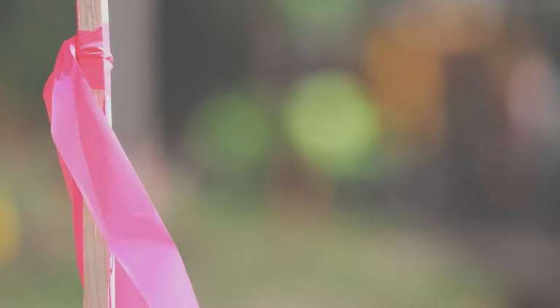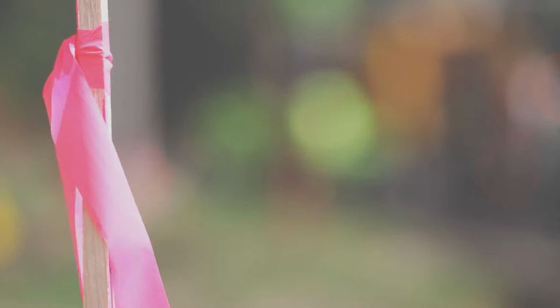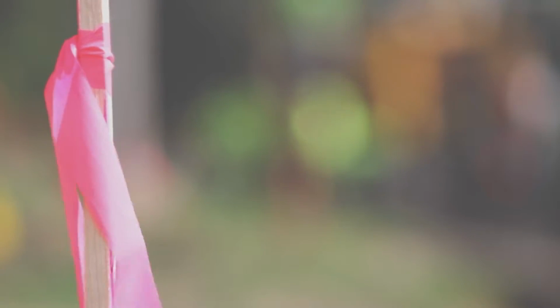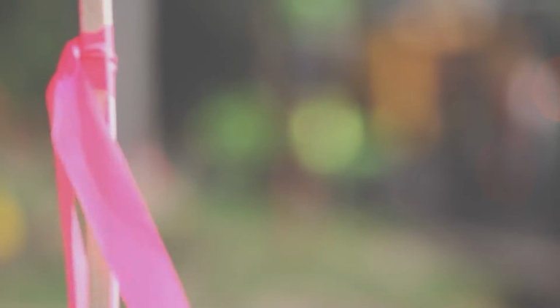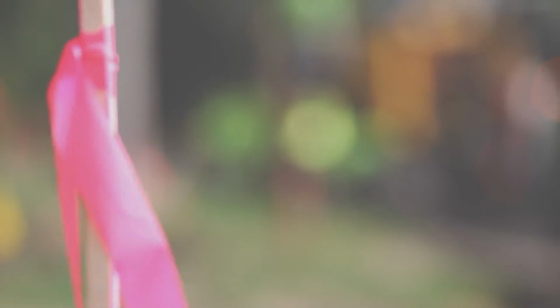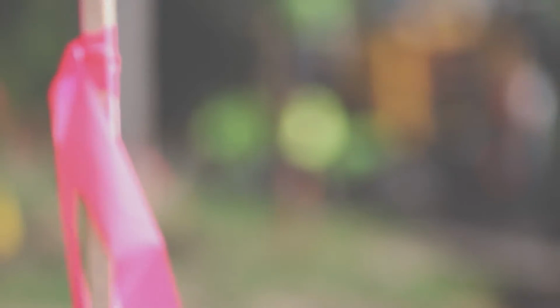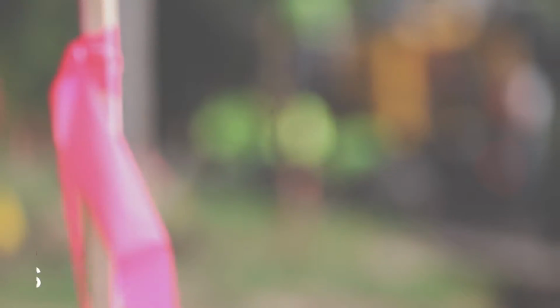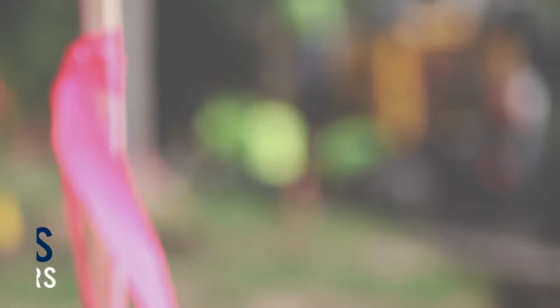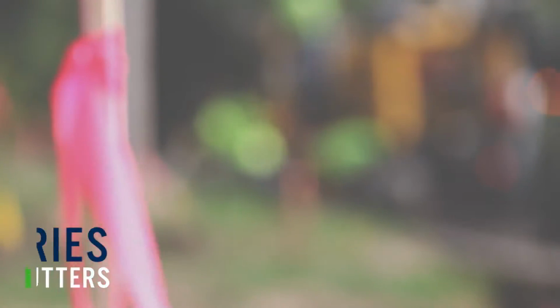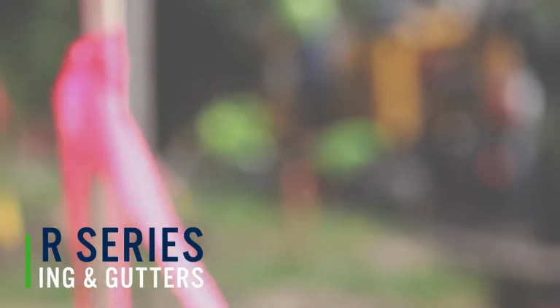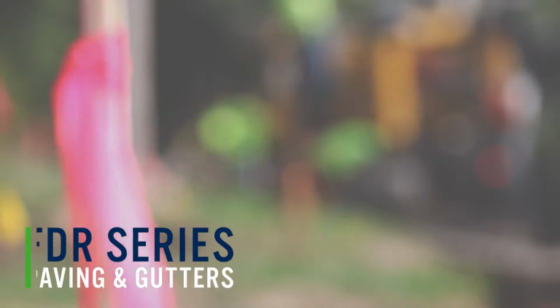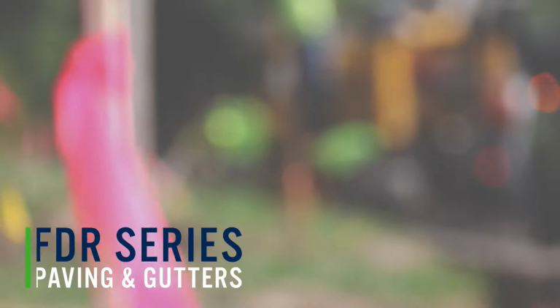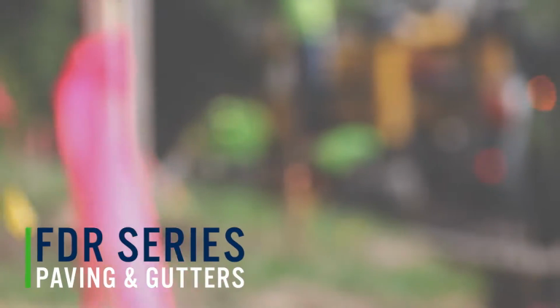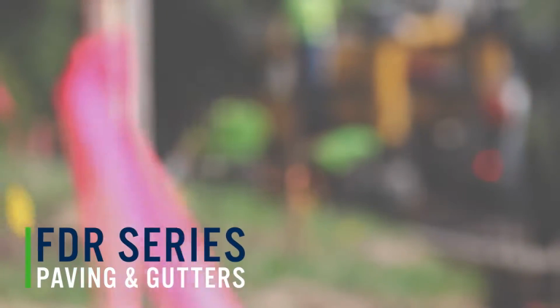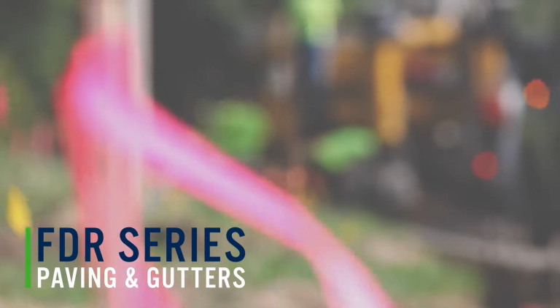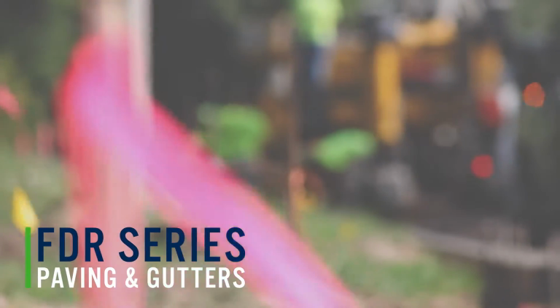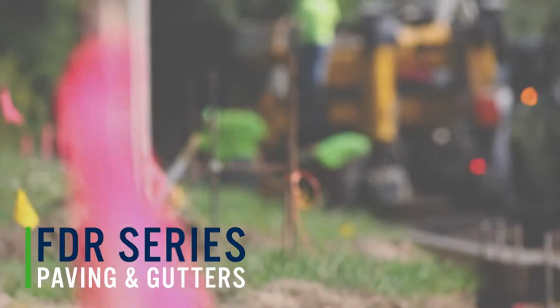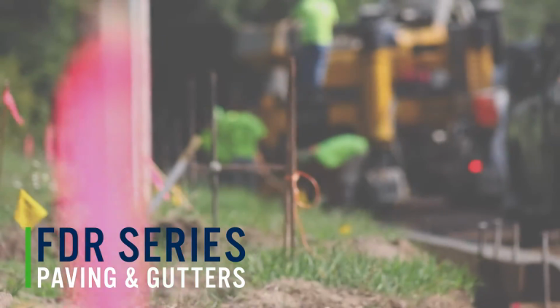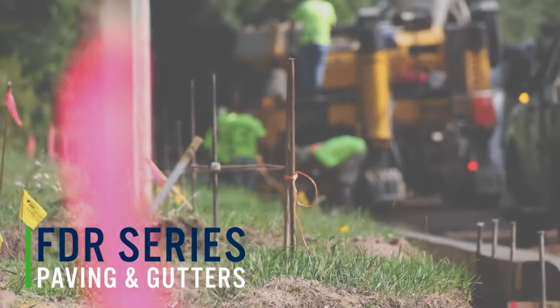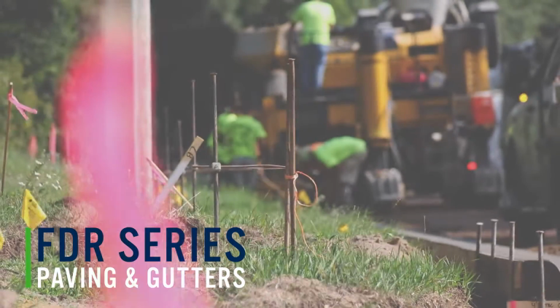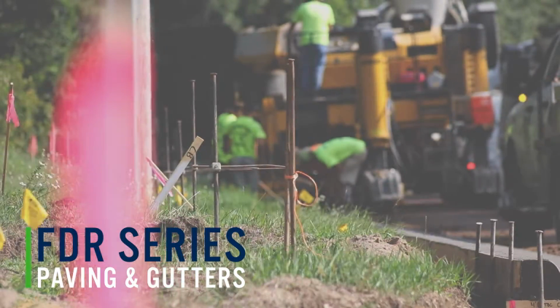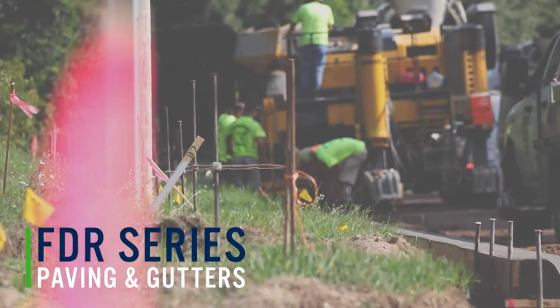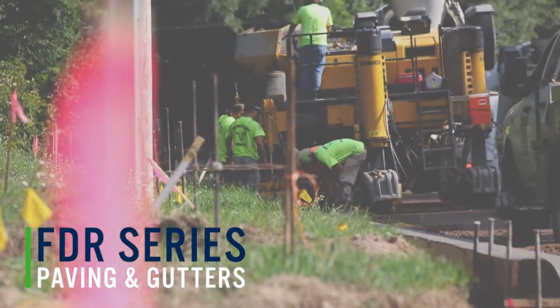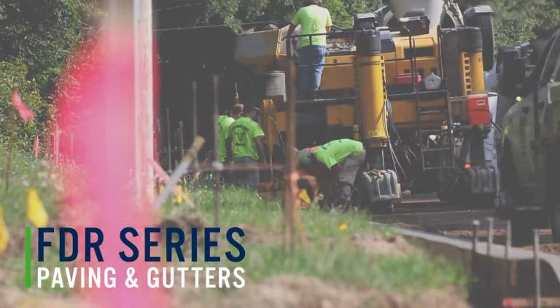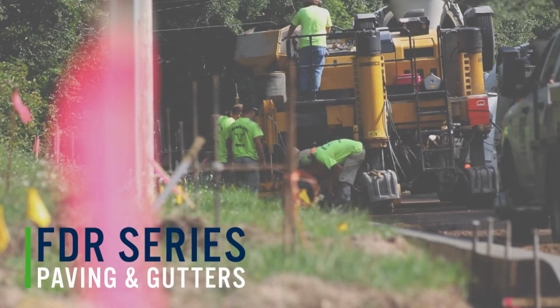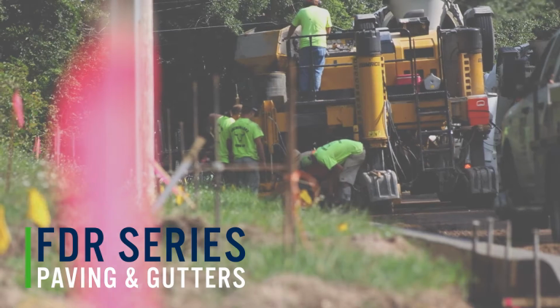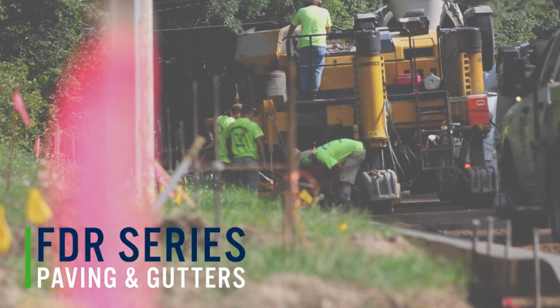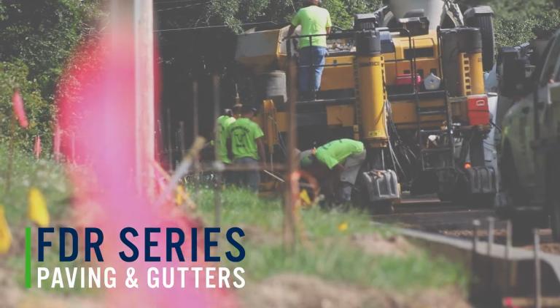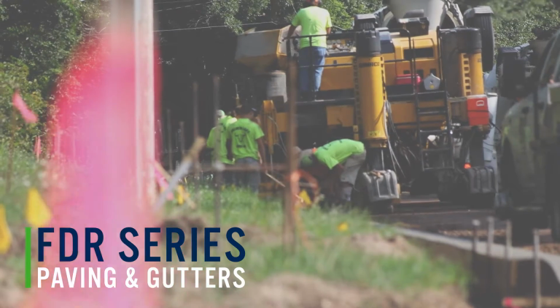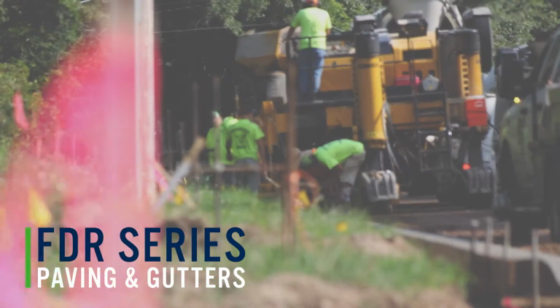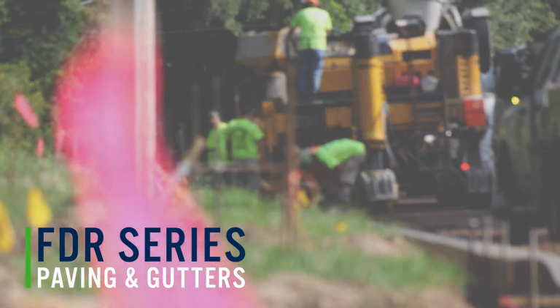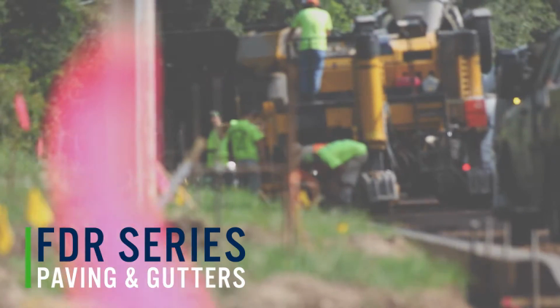Hi, my name is Alex Bitter. Episode four in the FDR series focuses on paving.